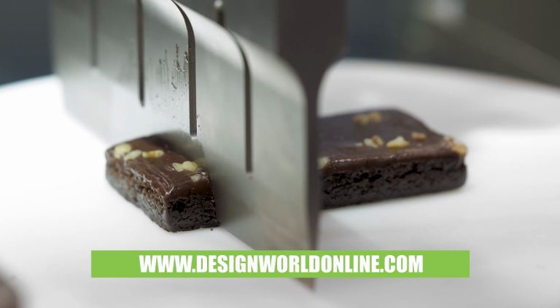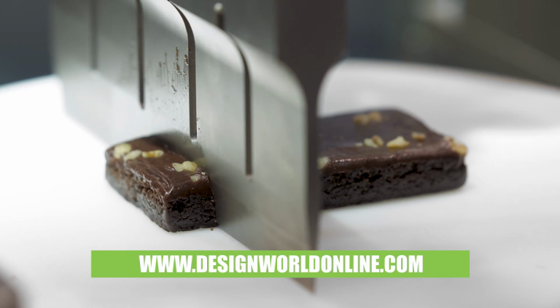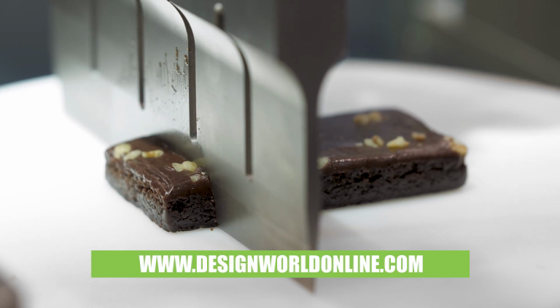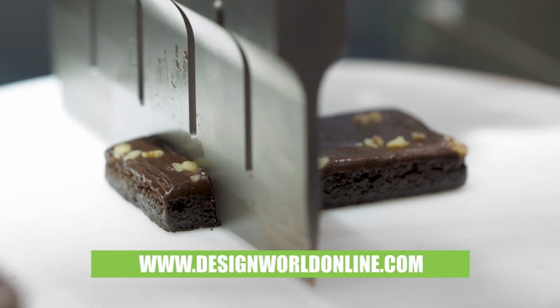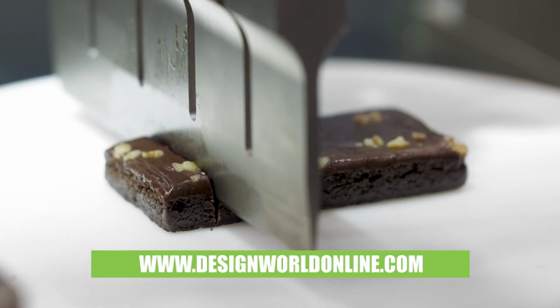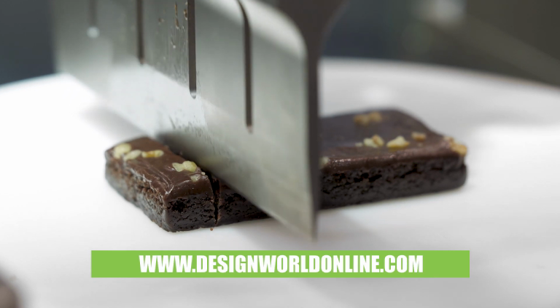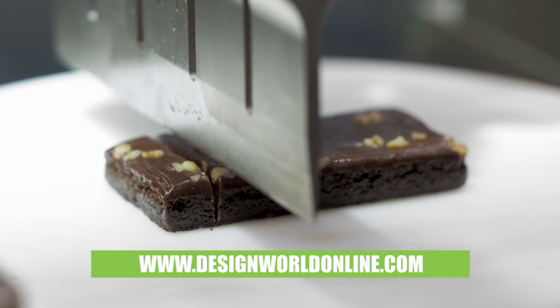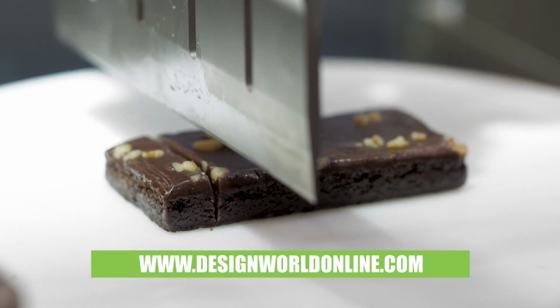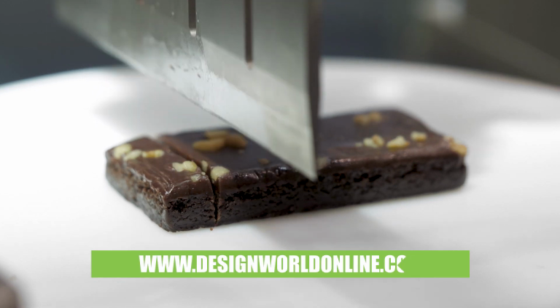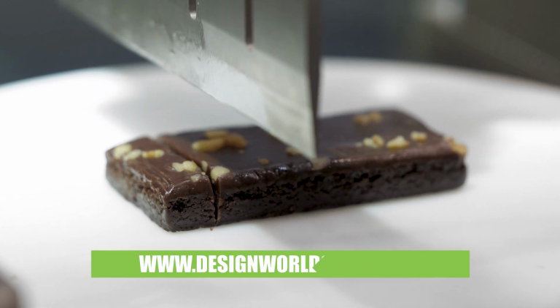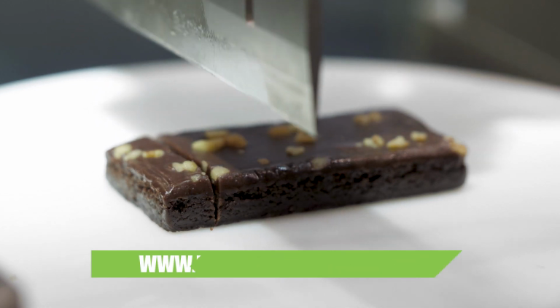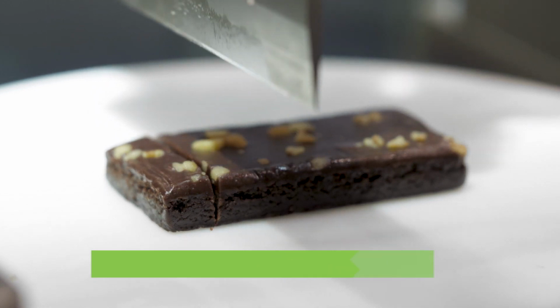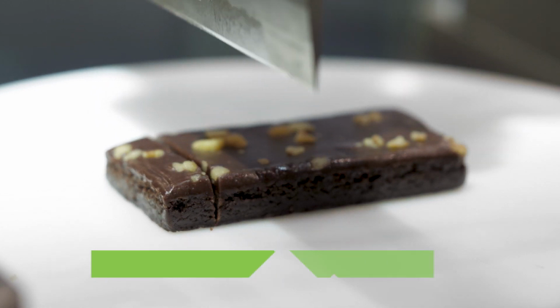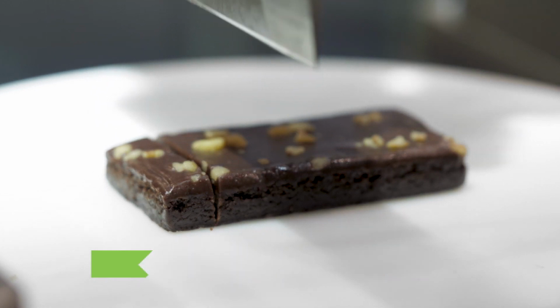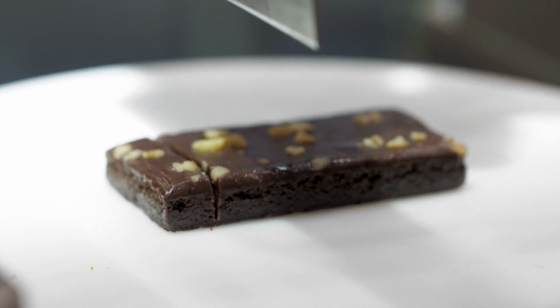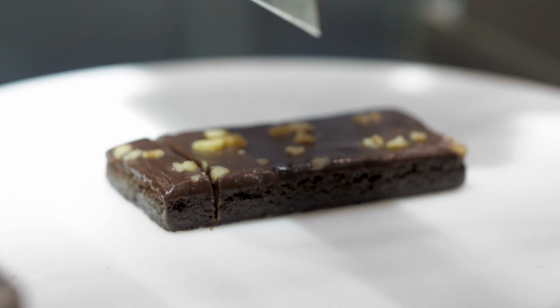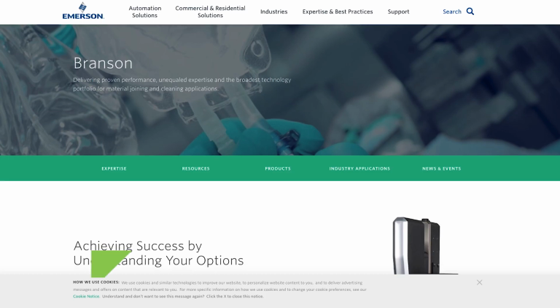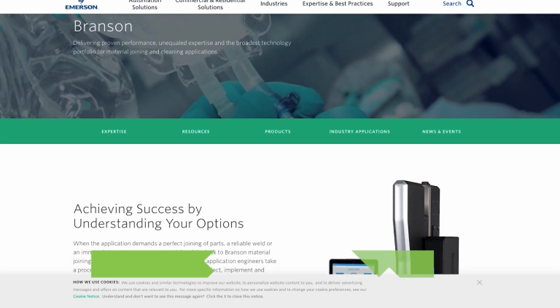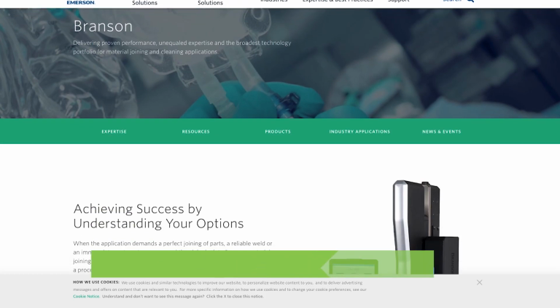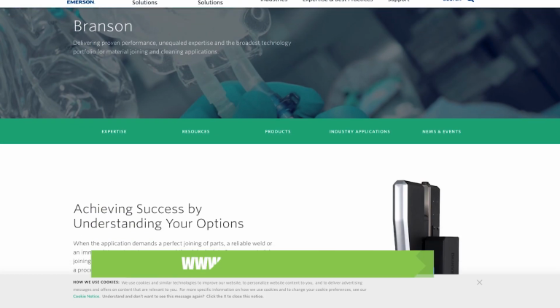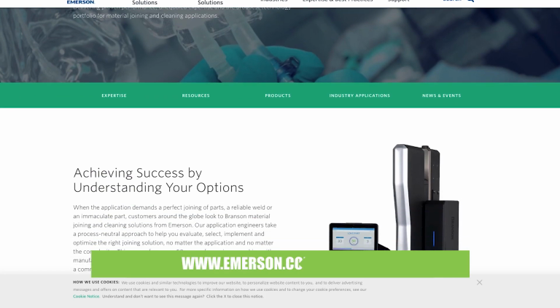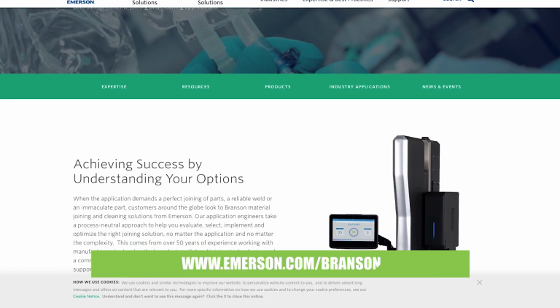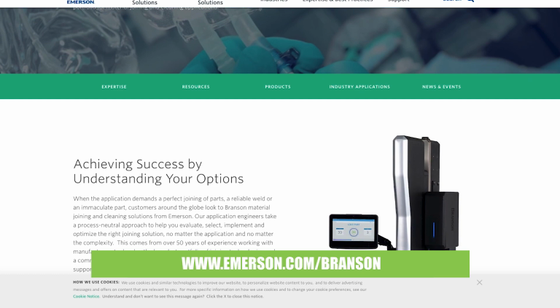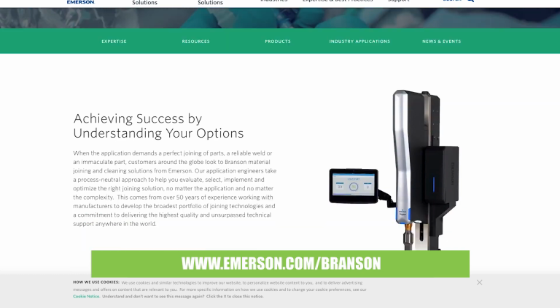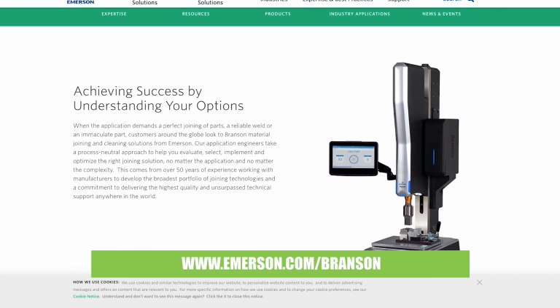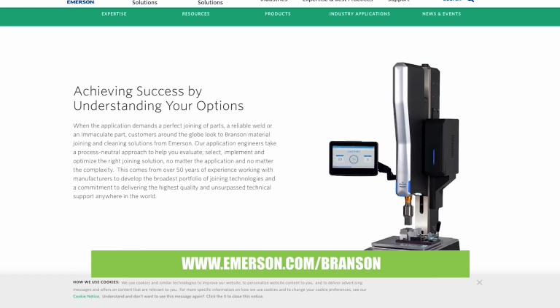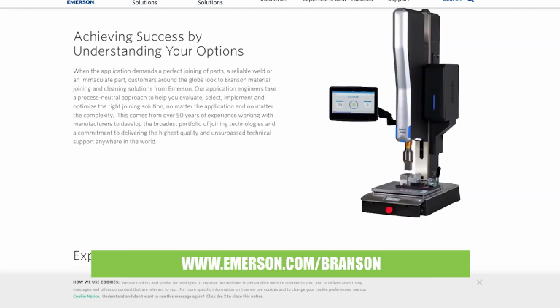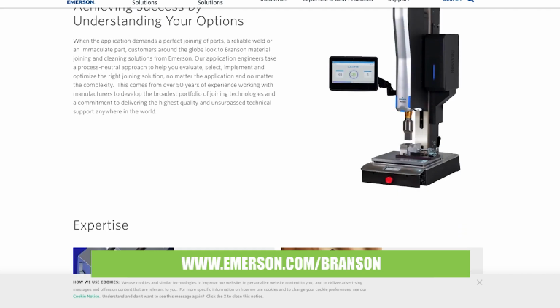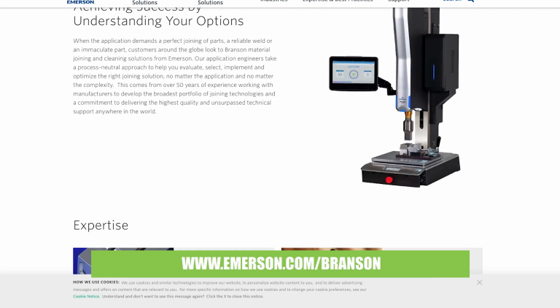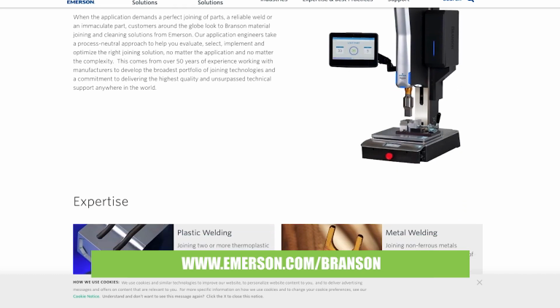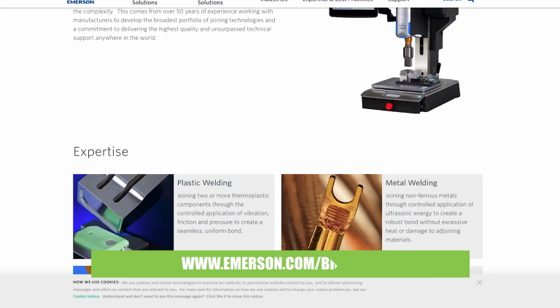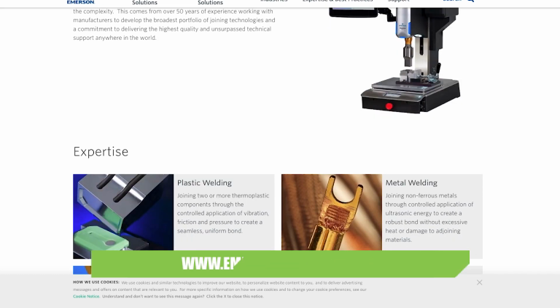For more information on this or our other products, please look us up at emerson.com/Branson.